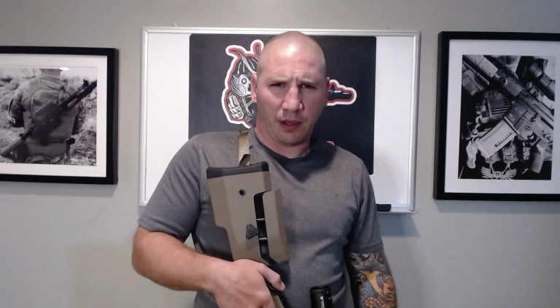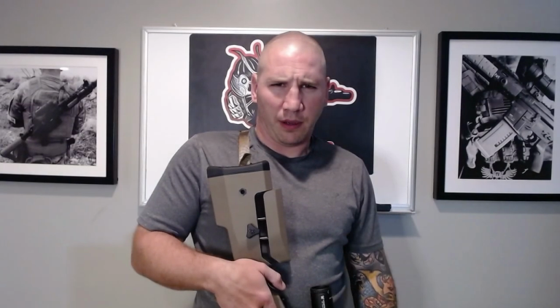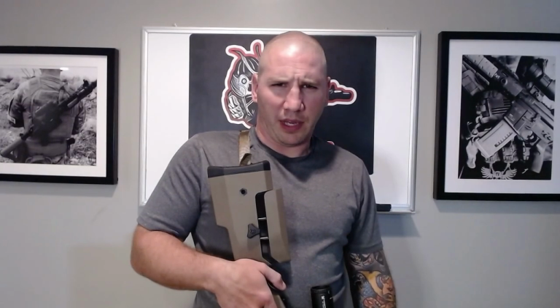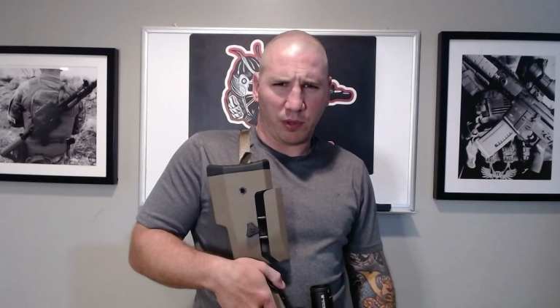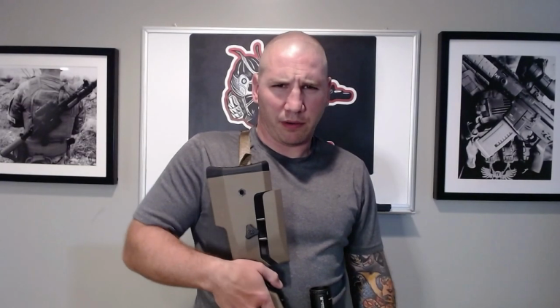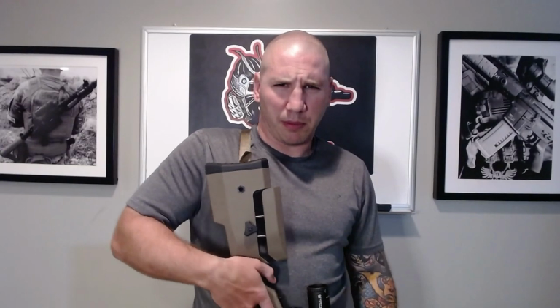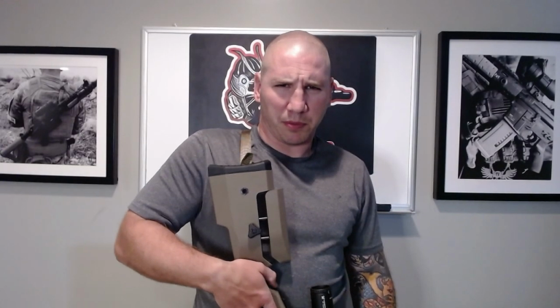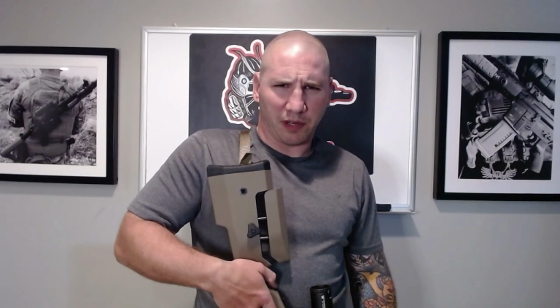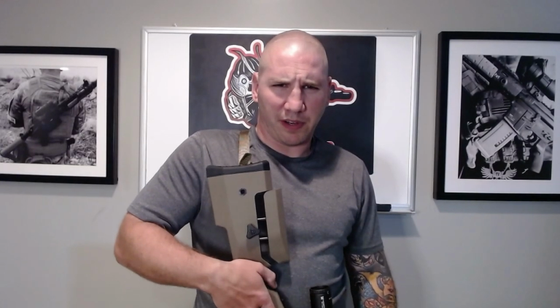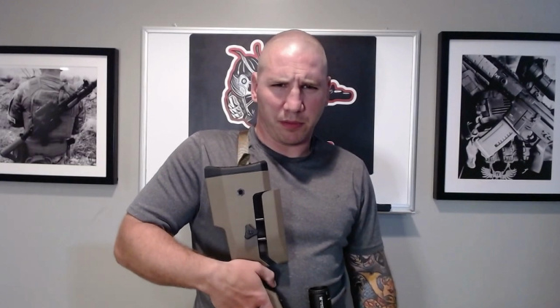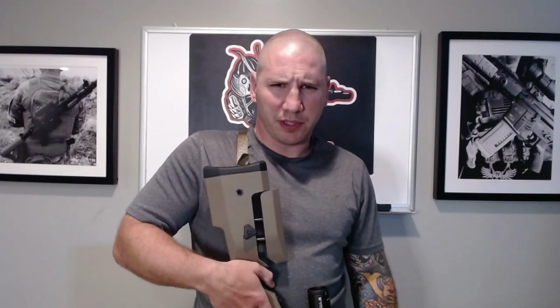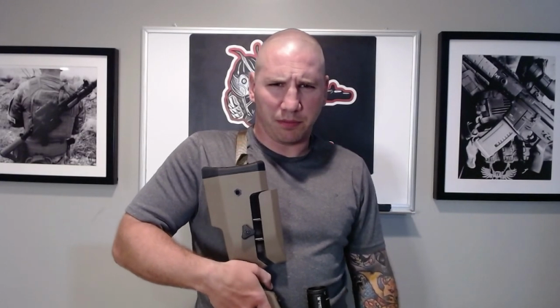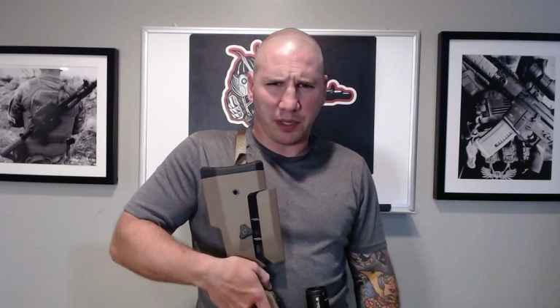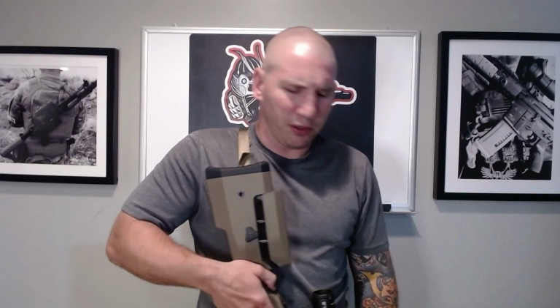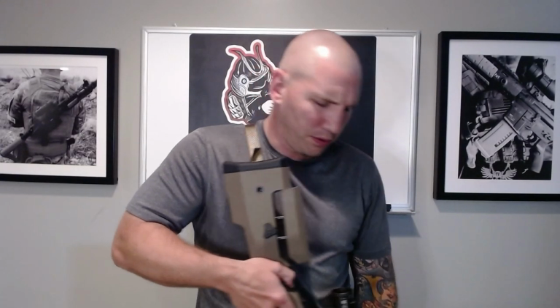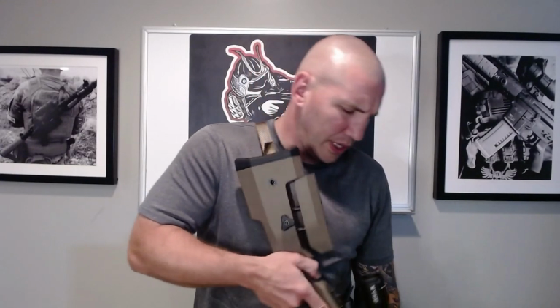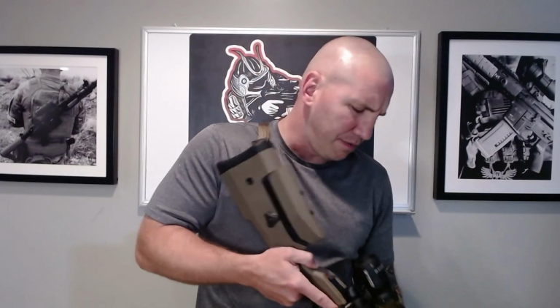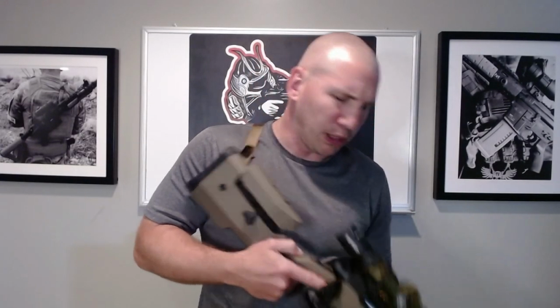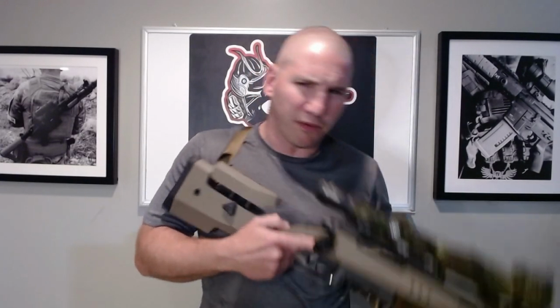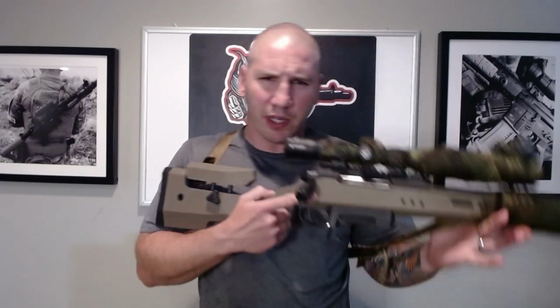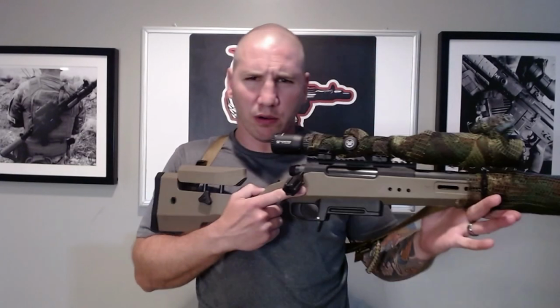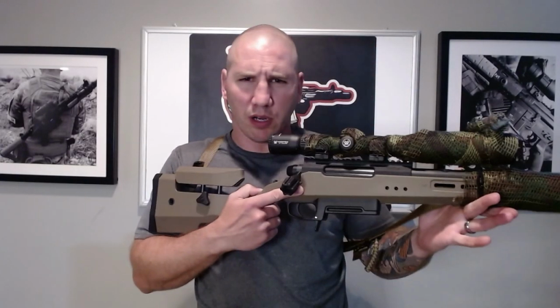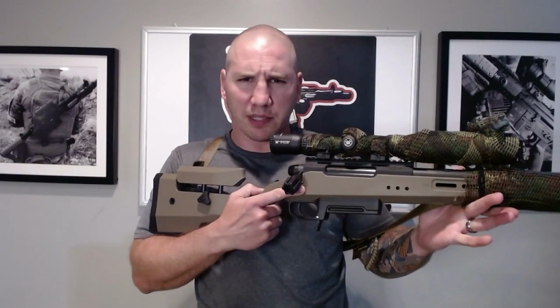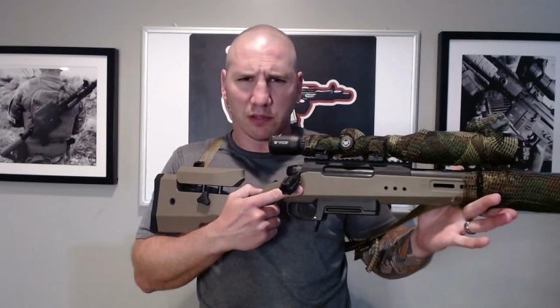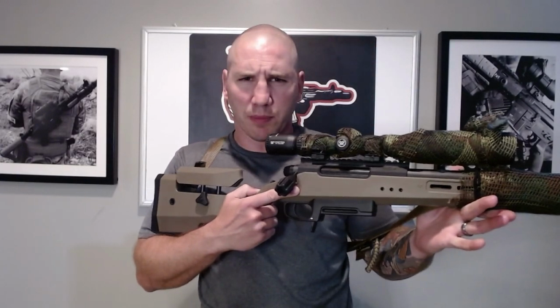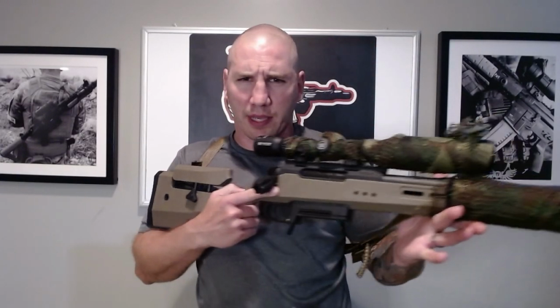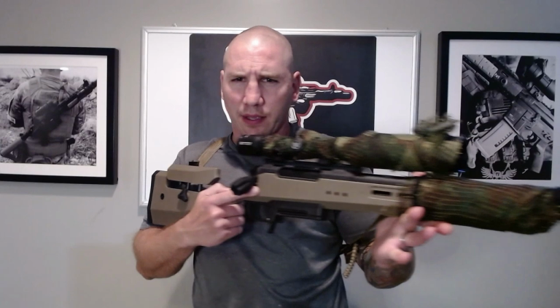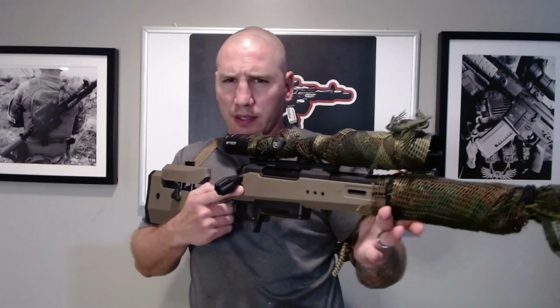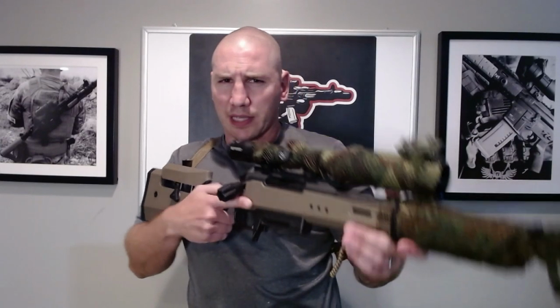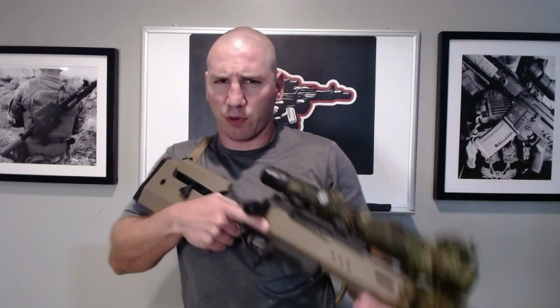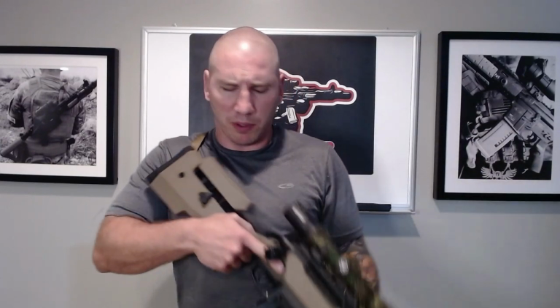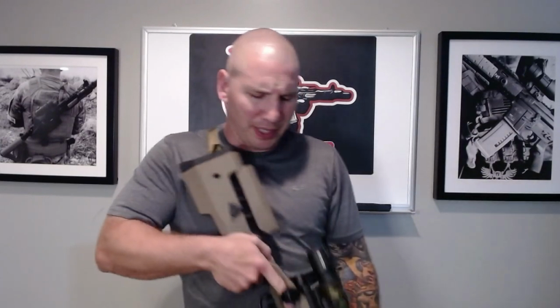Hey everyone, Rob here from Gunfather Milsim, bringing you a follow-up video on my Silverback Tac-41P.